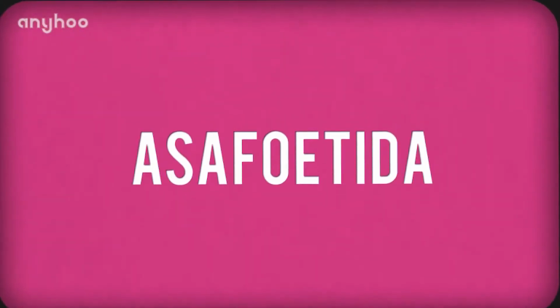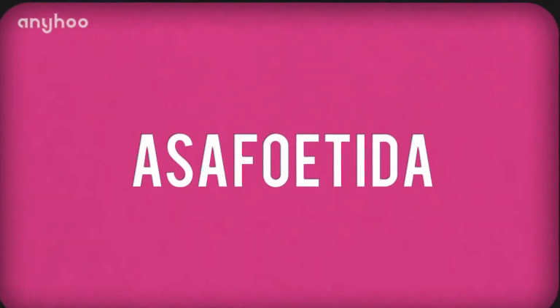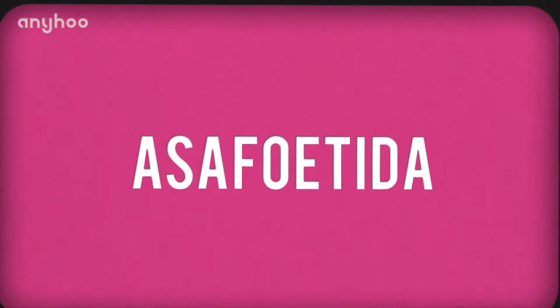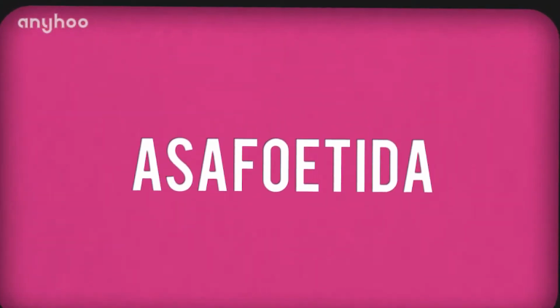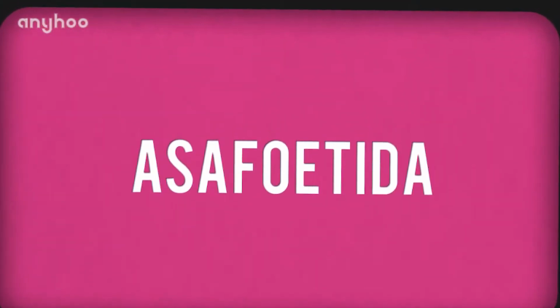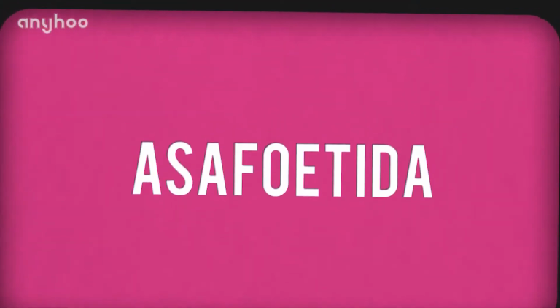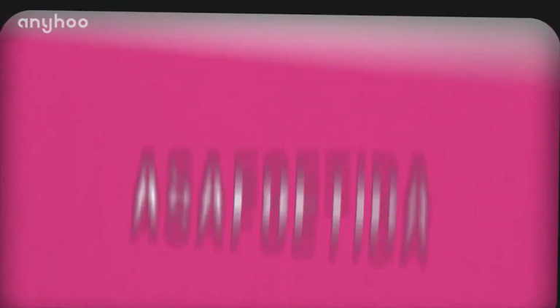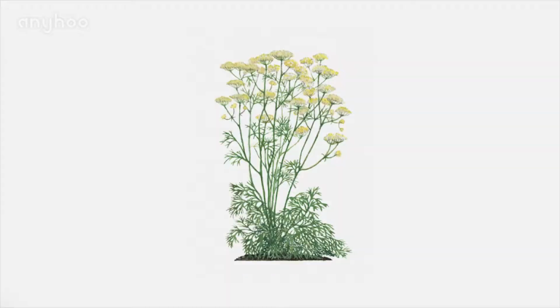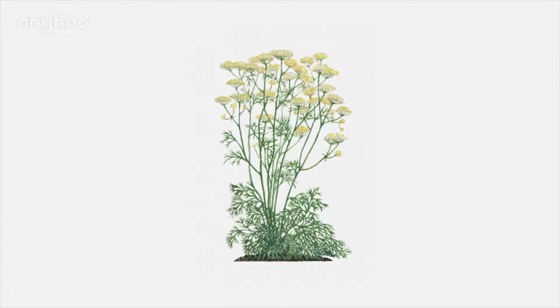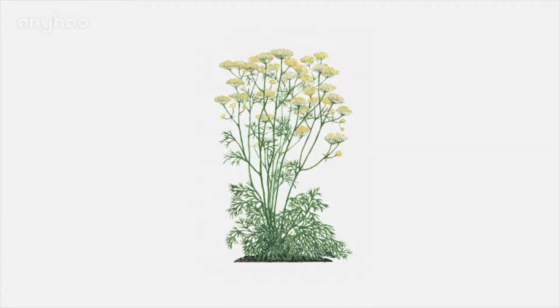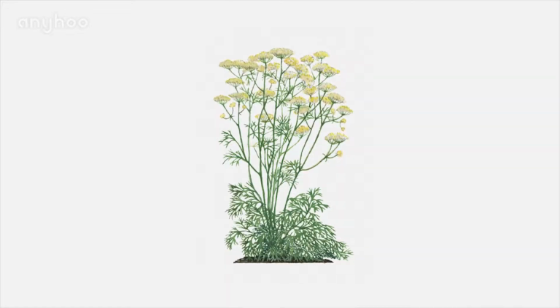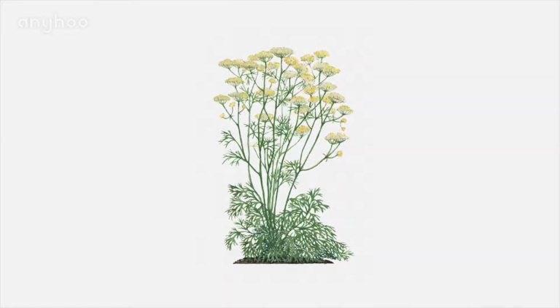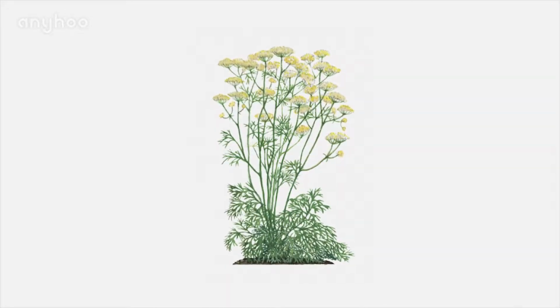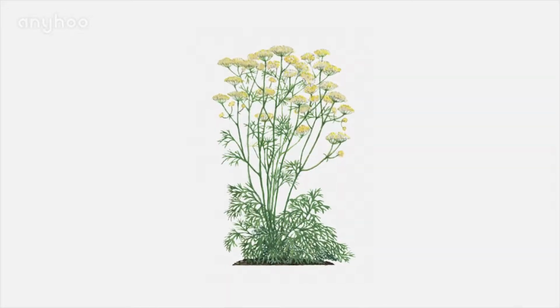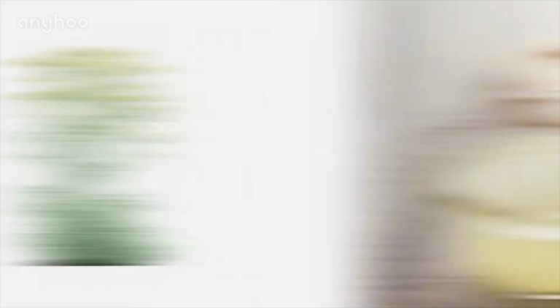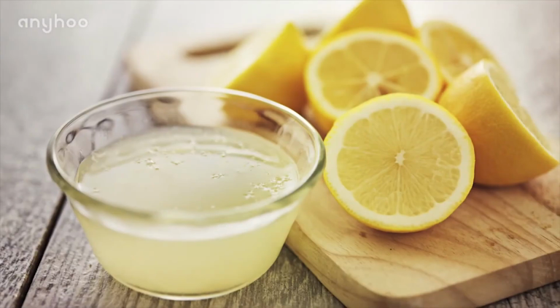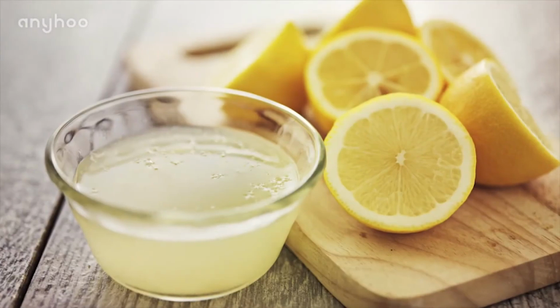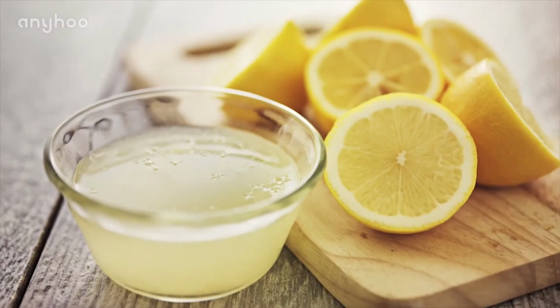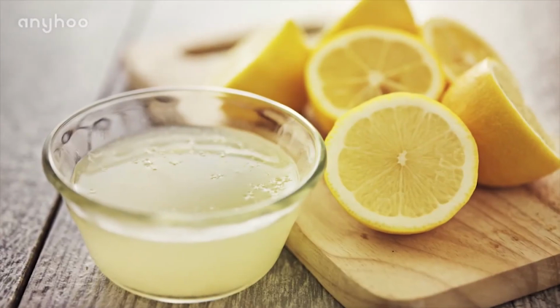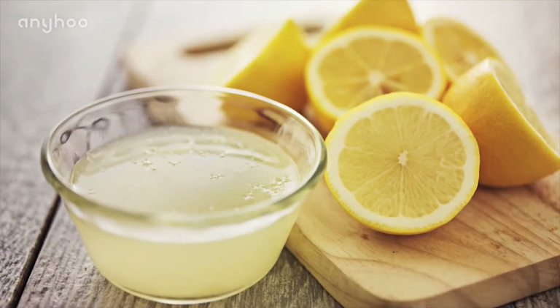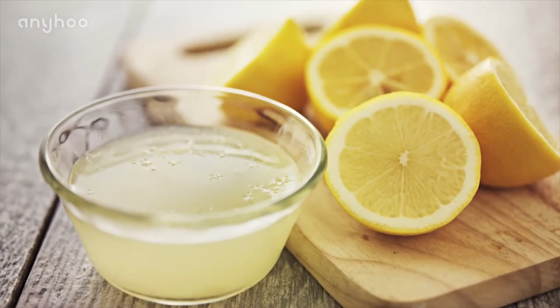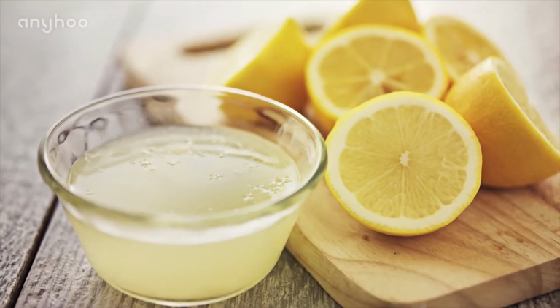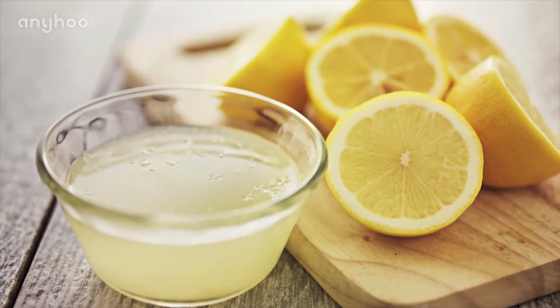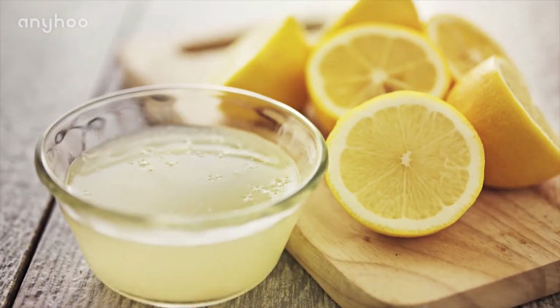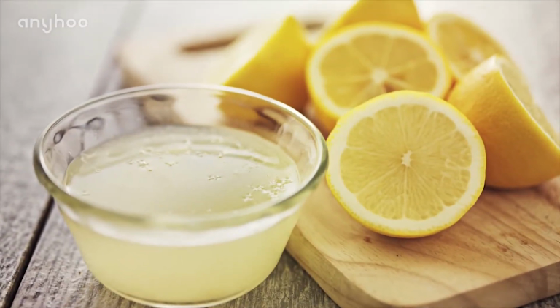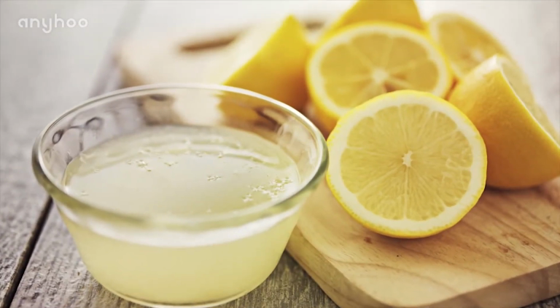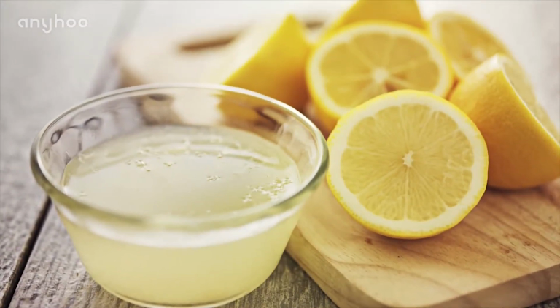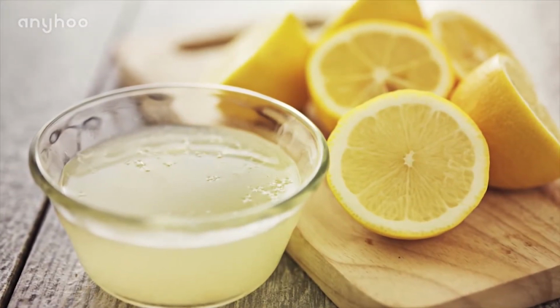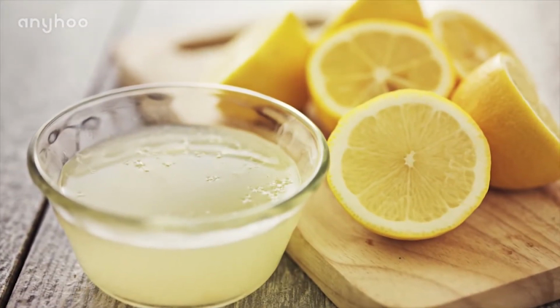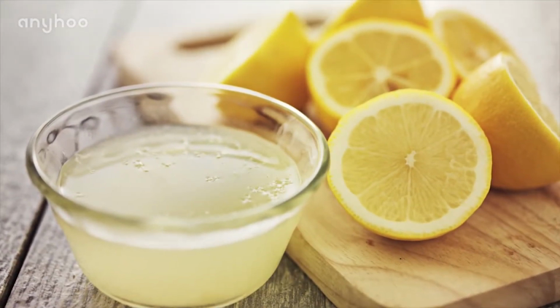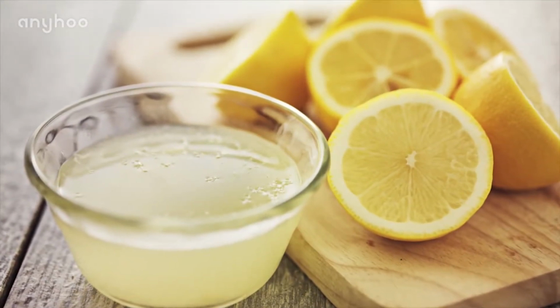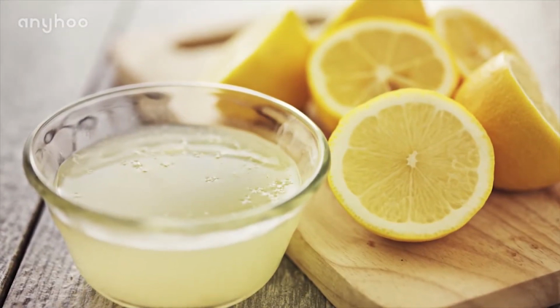Number four: asafoetida. Add some powdered asafoetida to some lemon juice and slightly warm it. Use a cotton ball to apply to the affected area.